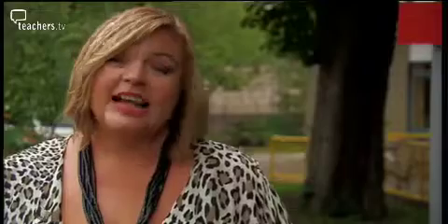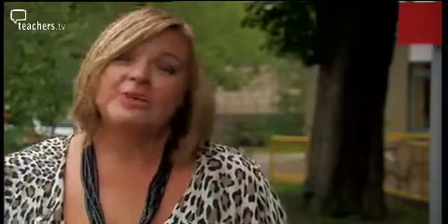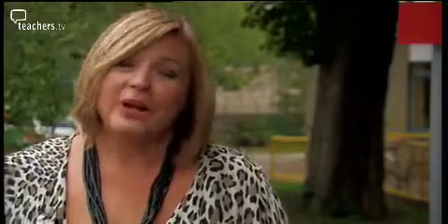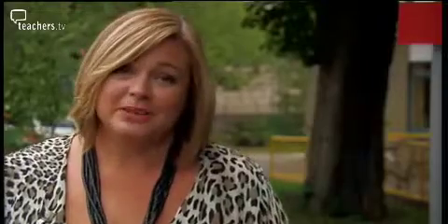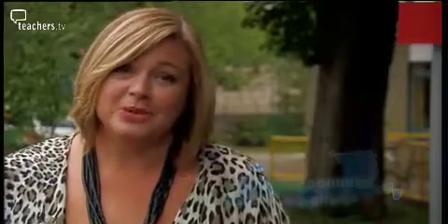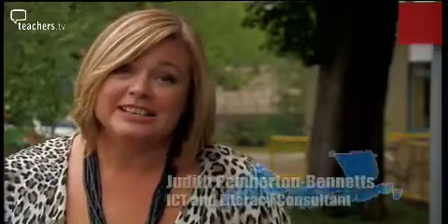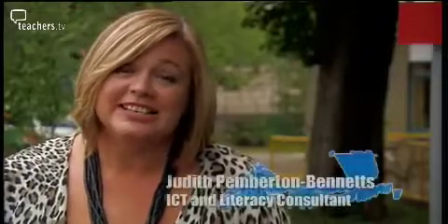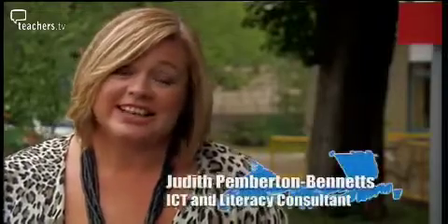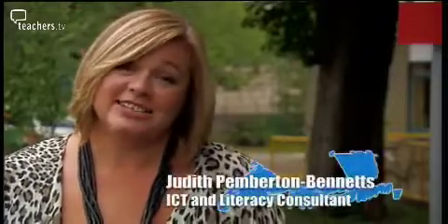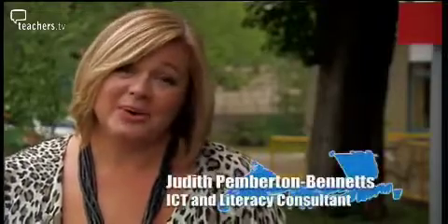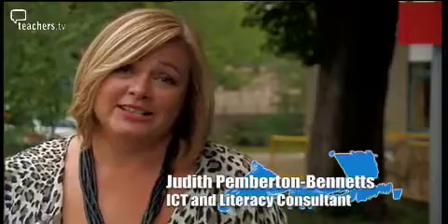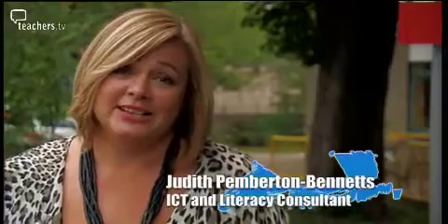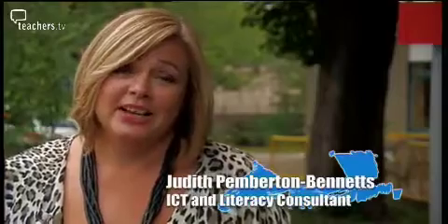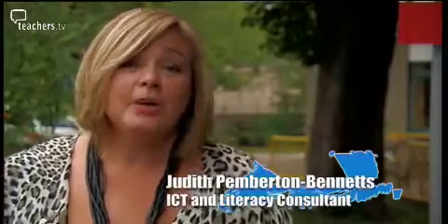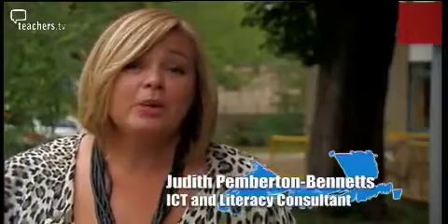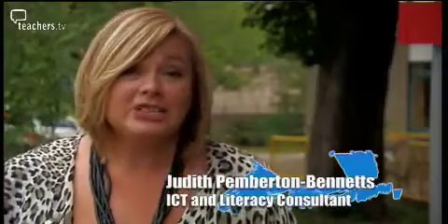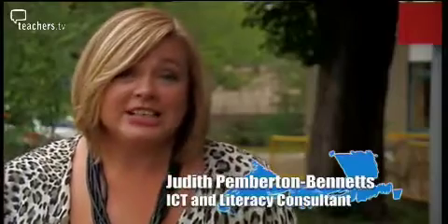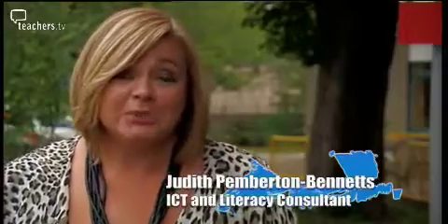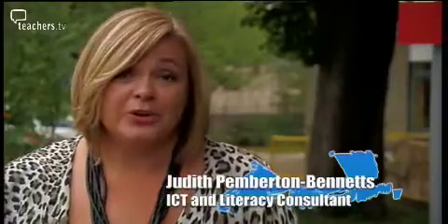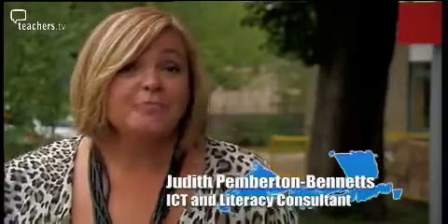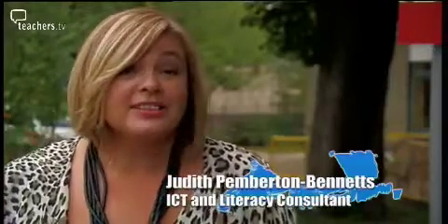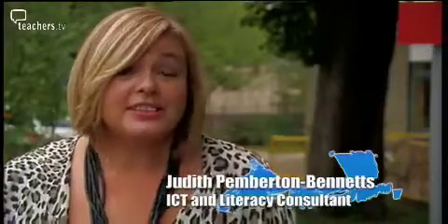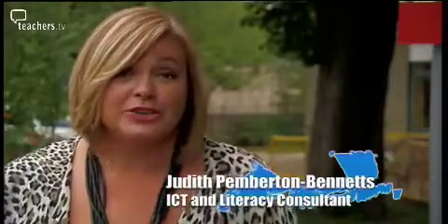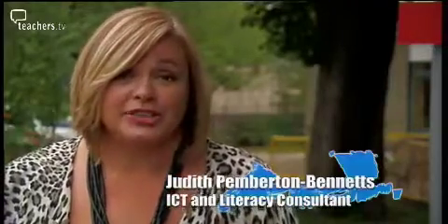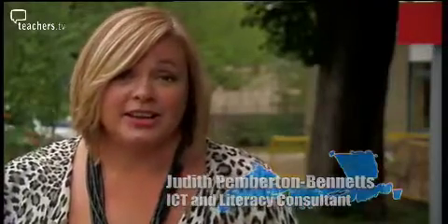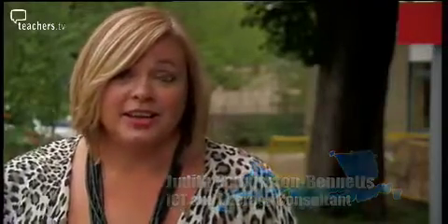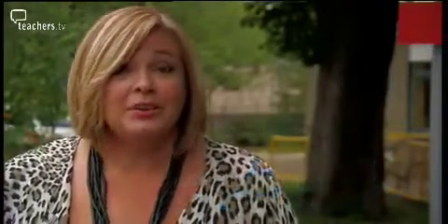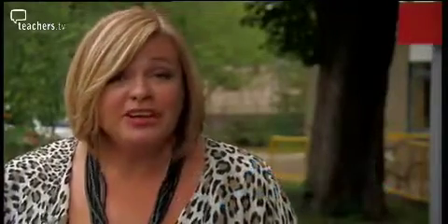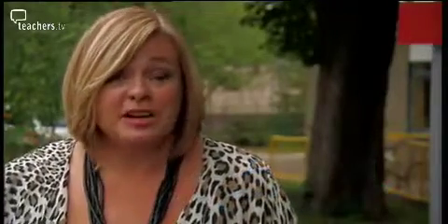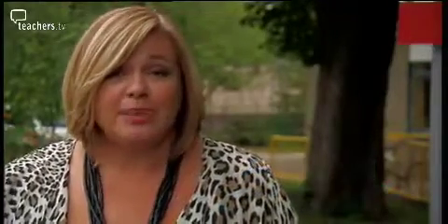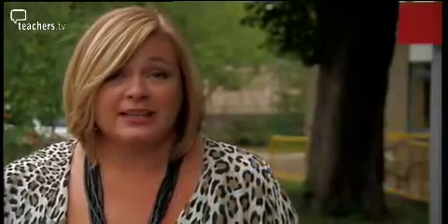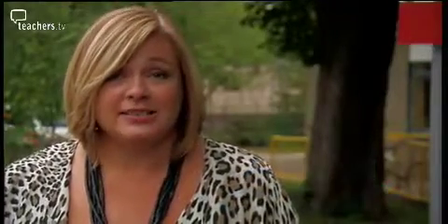Hello and welcome to ICT SOS. Coming up on today's programme: Maths and Literacy. But first up, Maths.